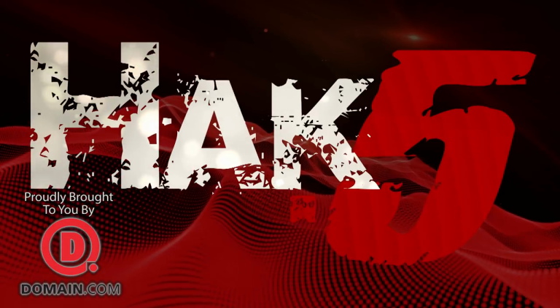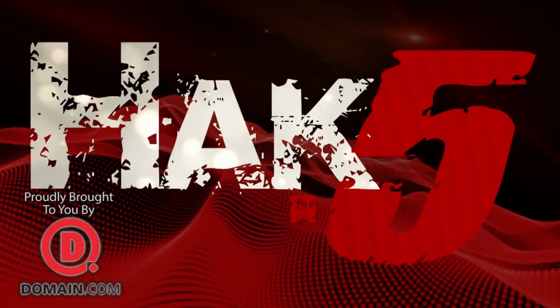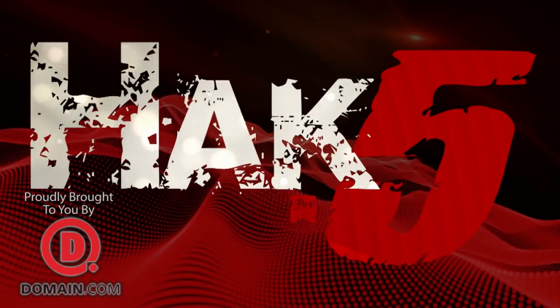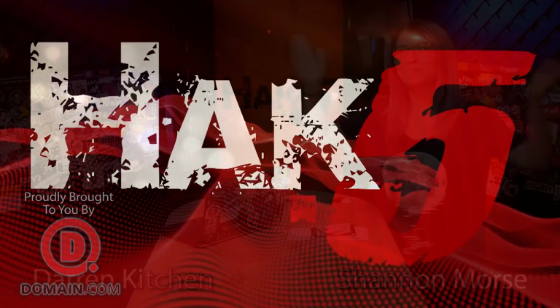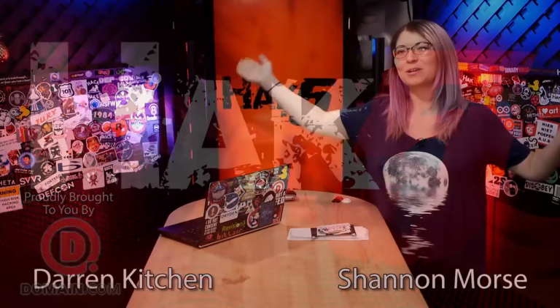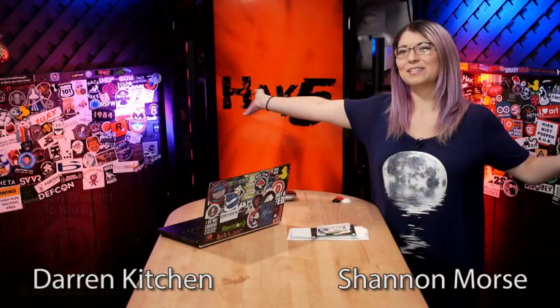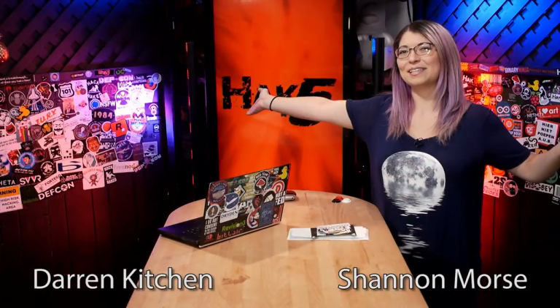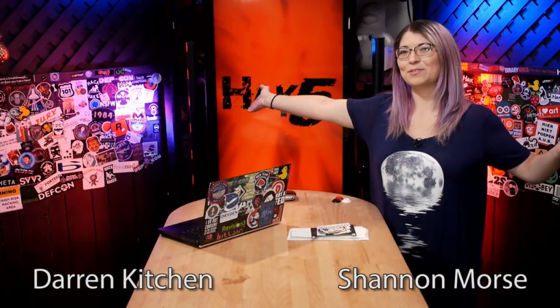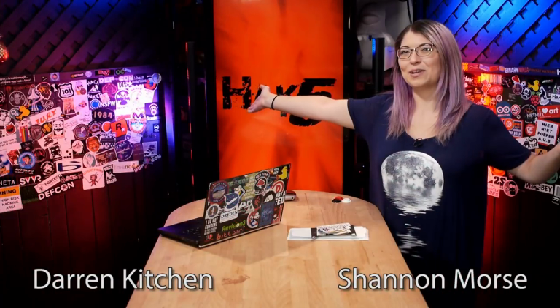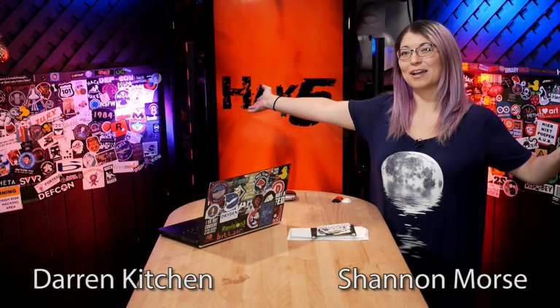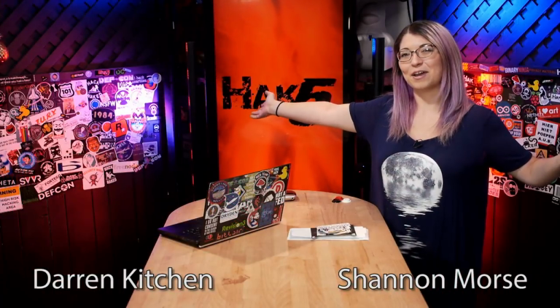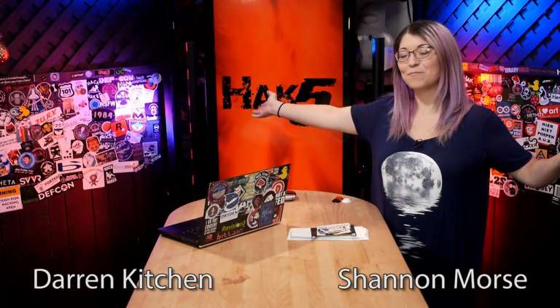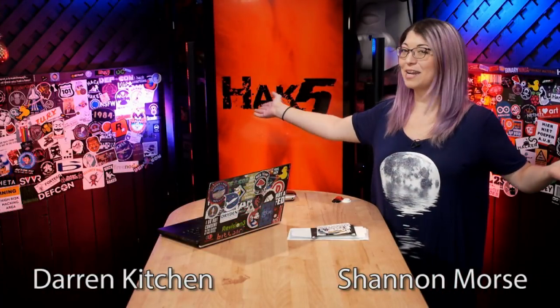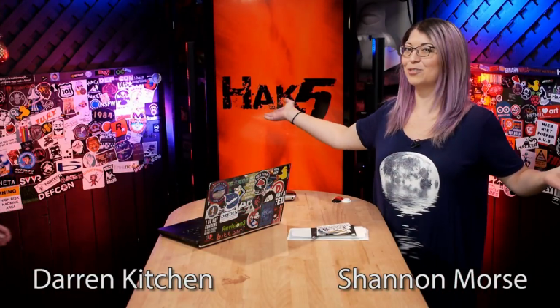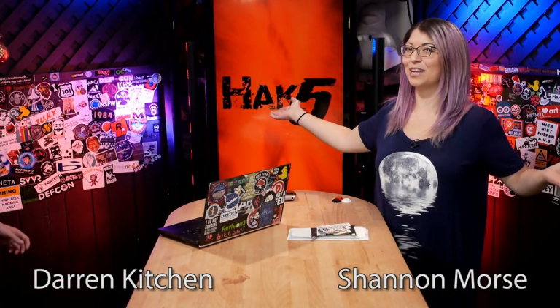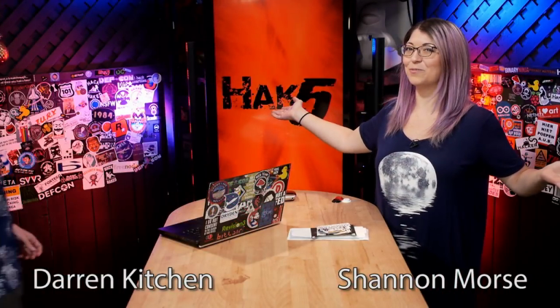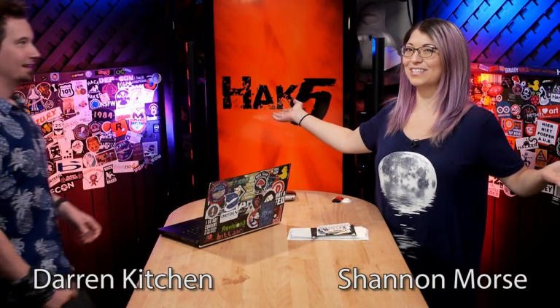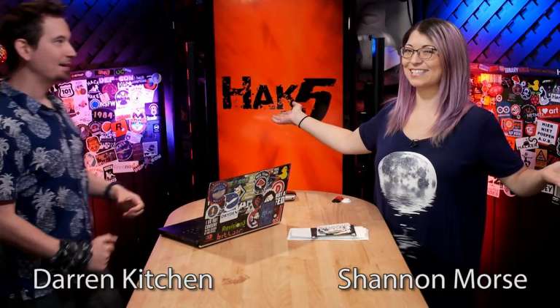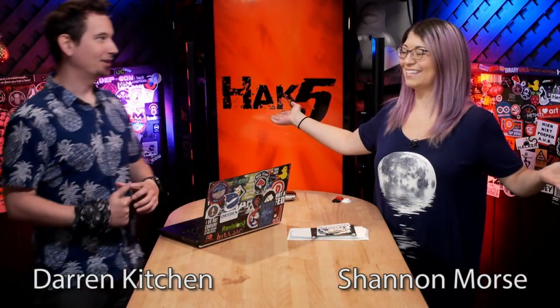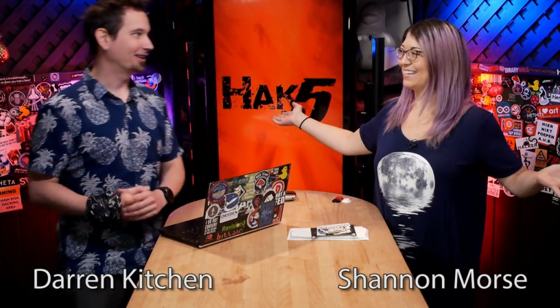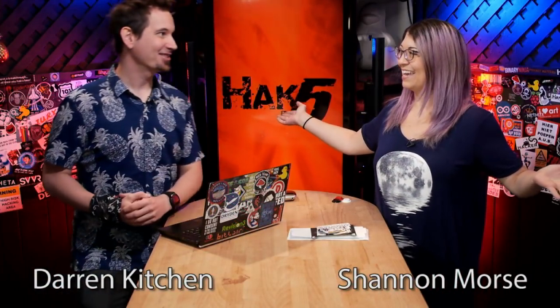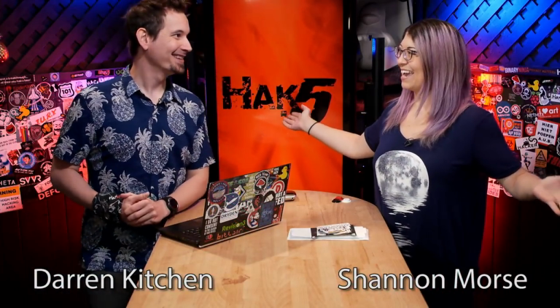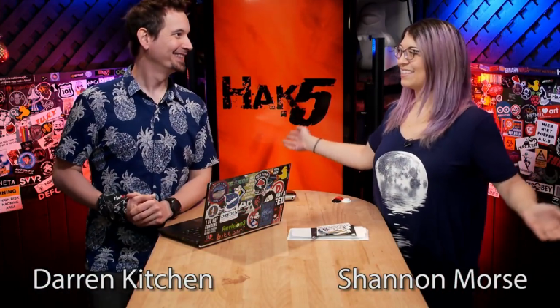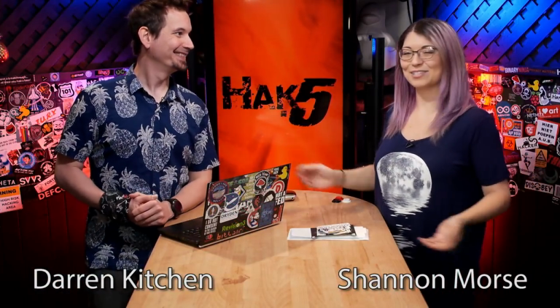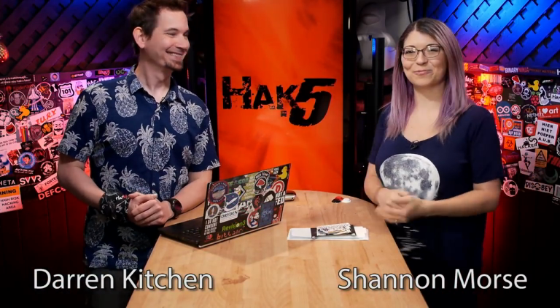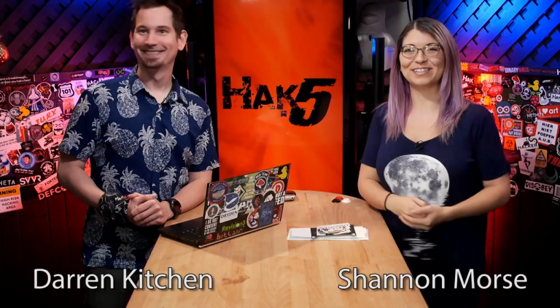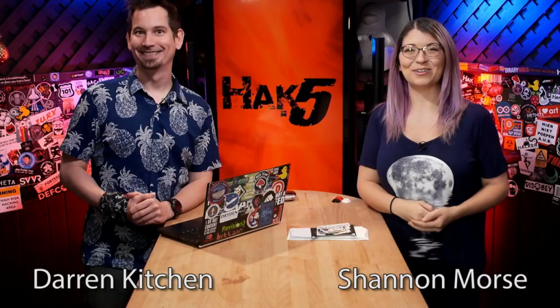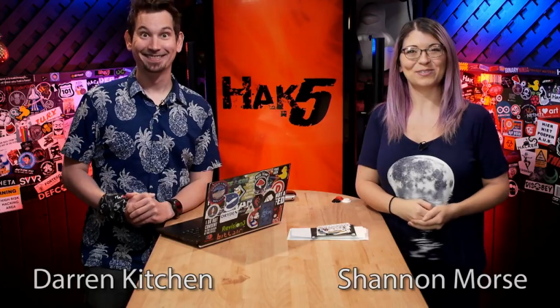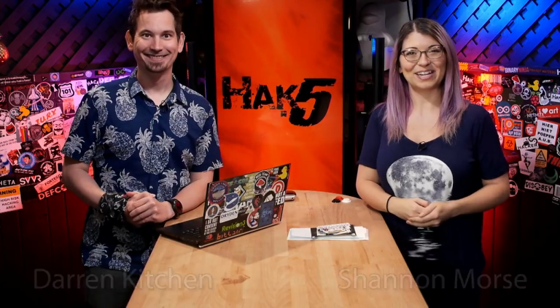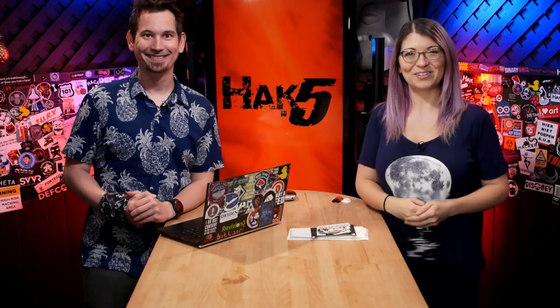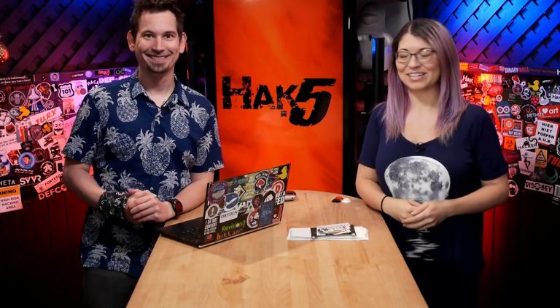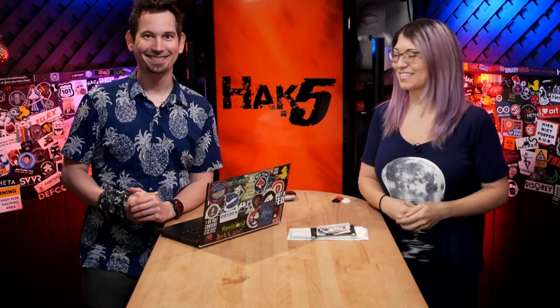Hey everyone, welcome to this episode of Hack 5. My name is Shannon Morse. I'm Darren Kitchen. And this is your weekly dose of Technolust.